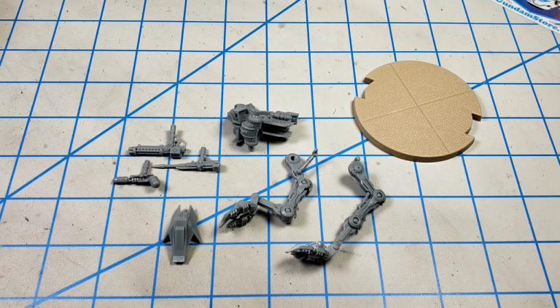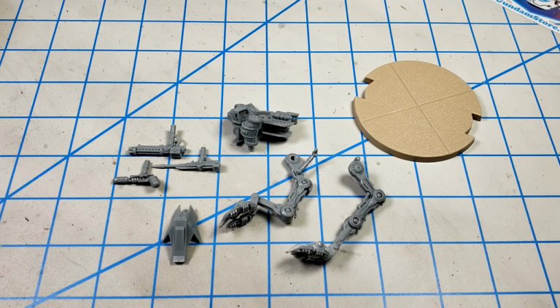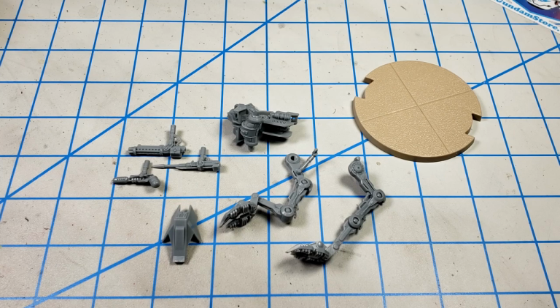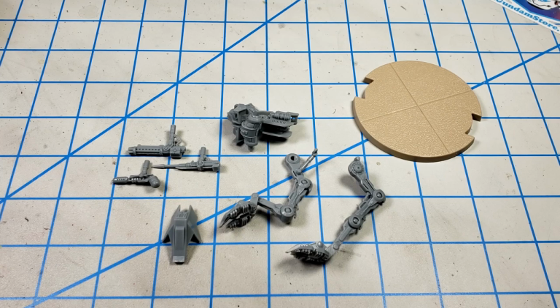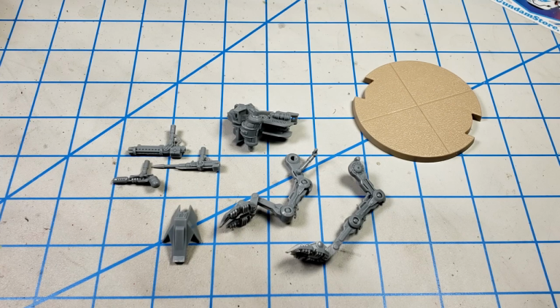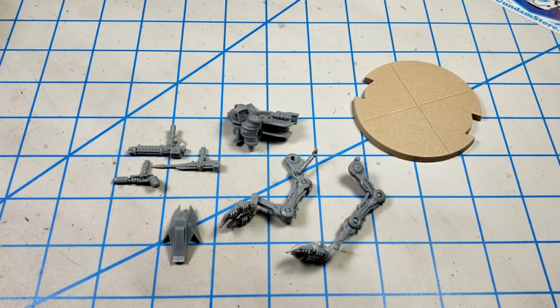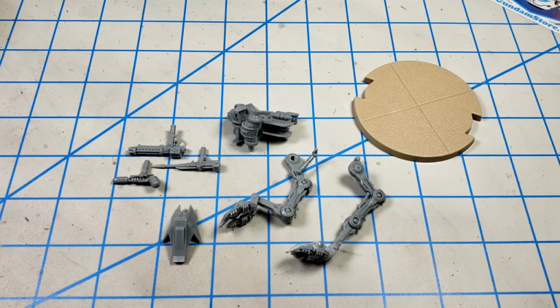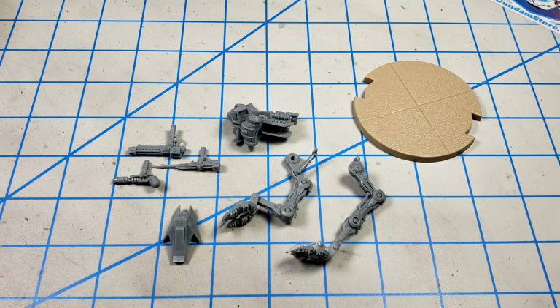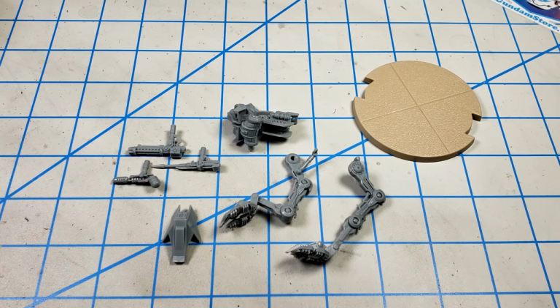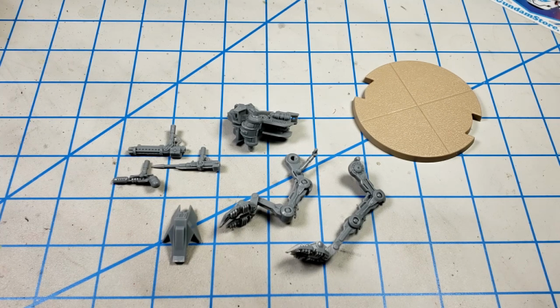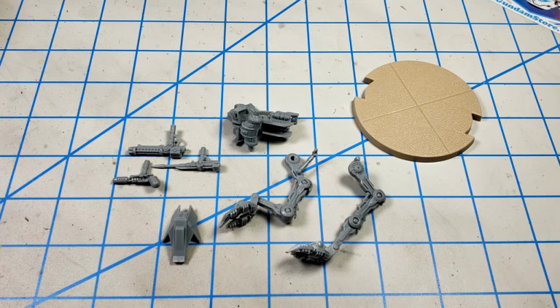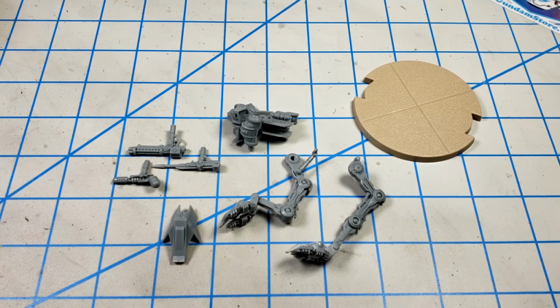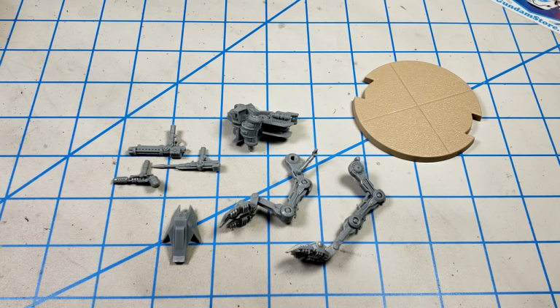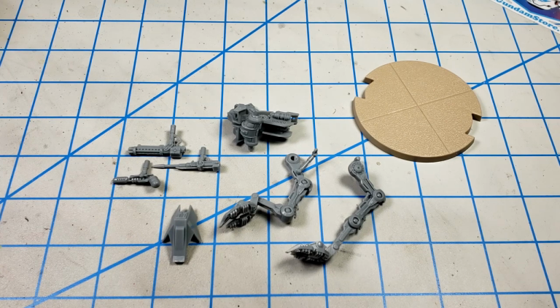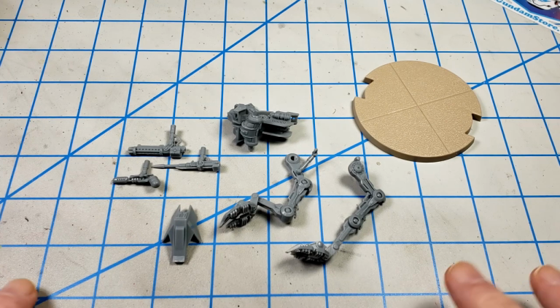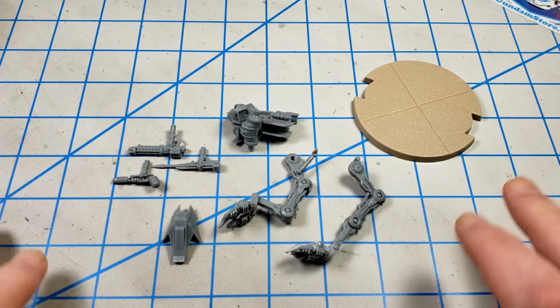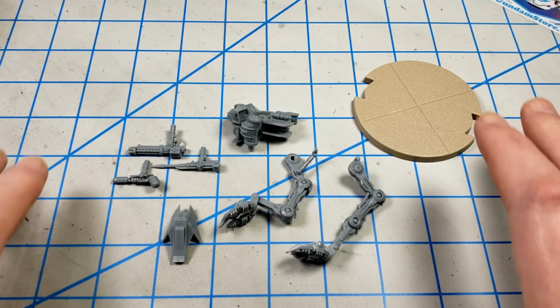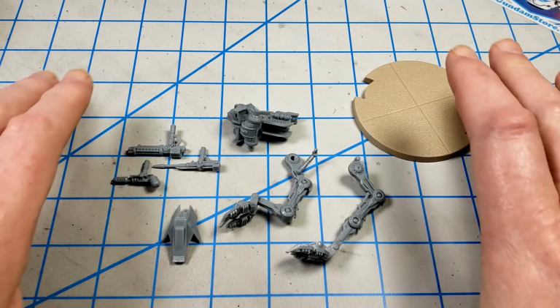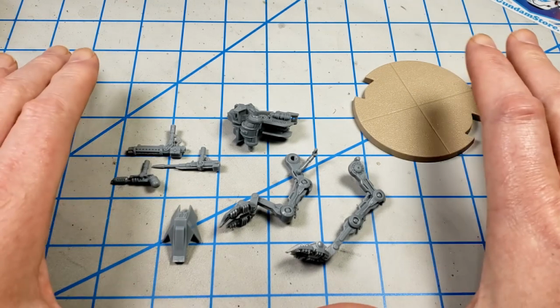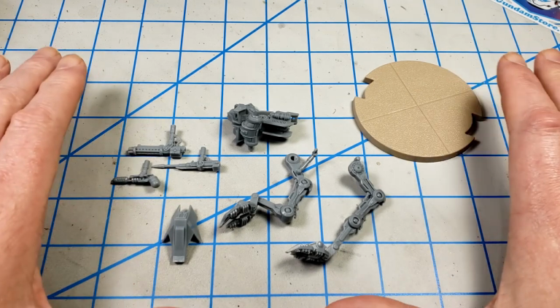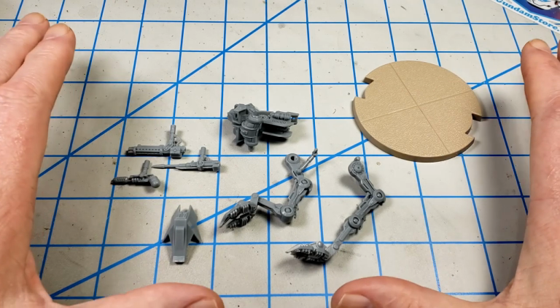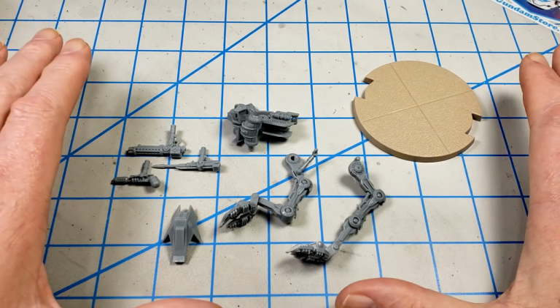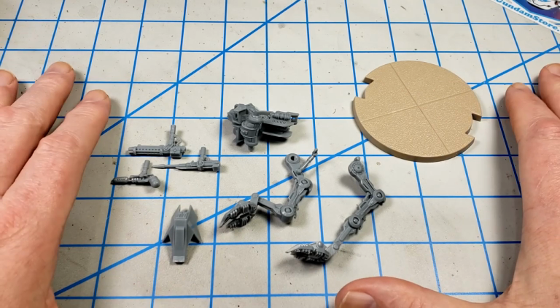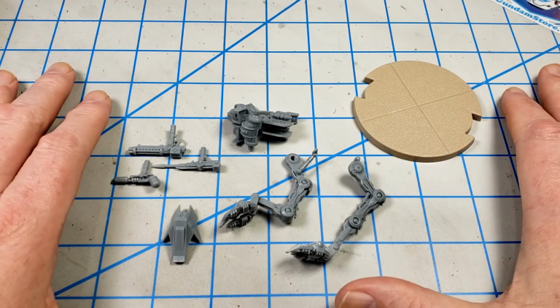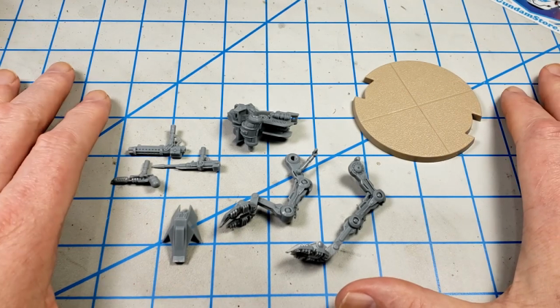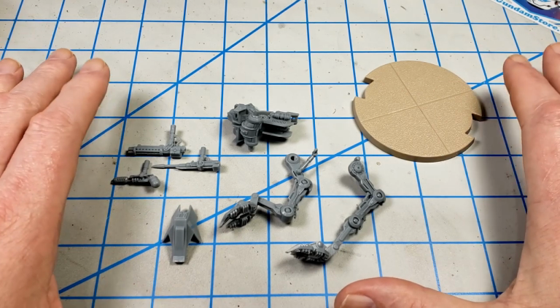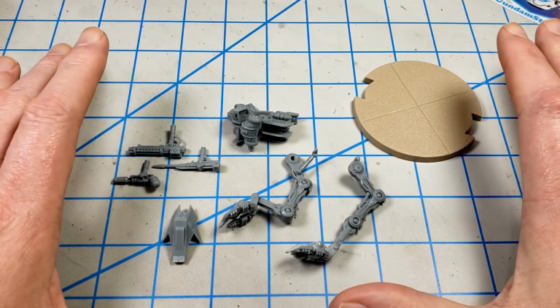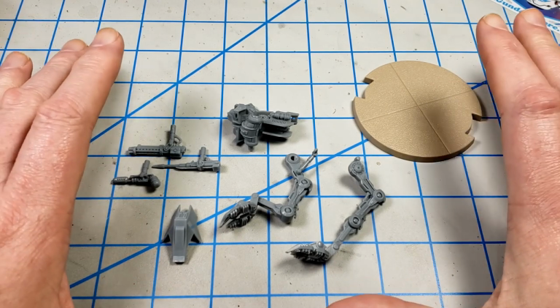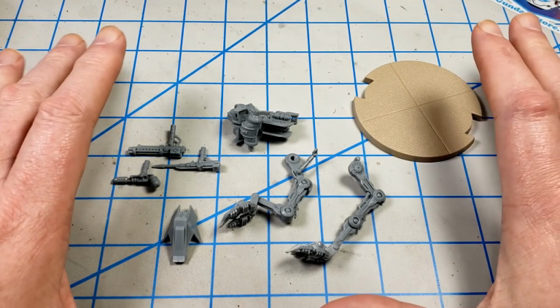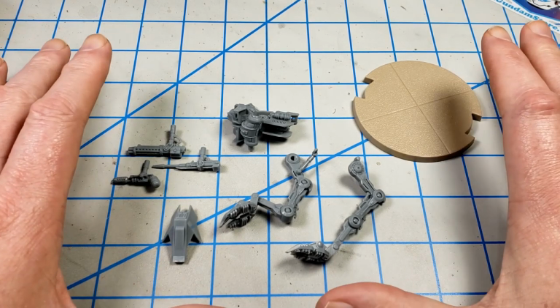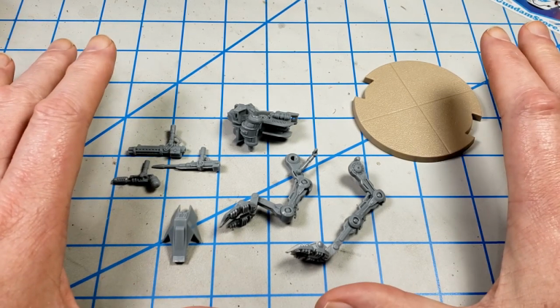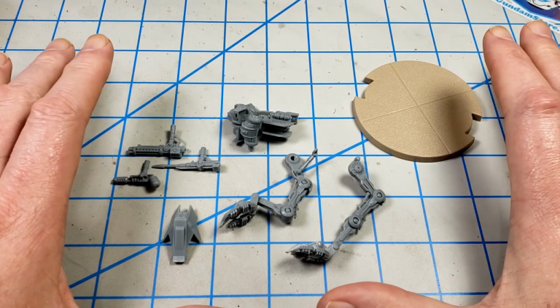Whichever figure I use, I've got to get everything primed first before I can start painting. So that's what I'm going to do next.